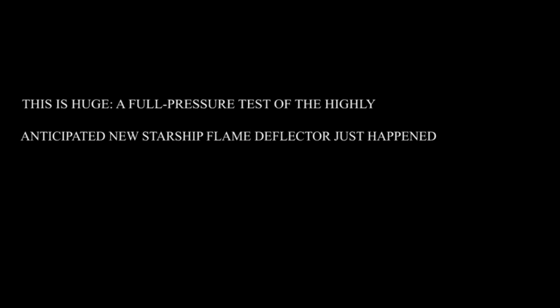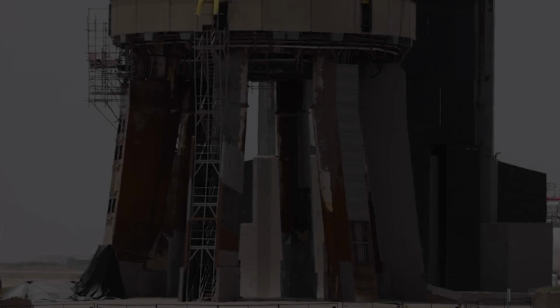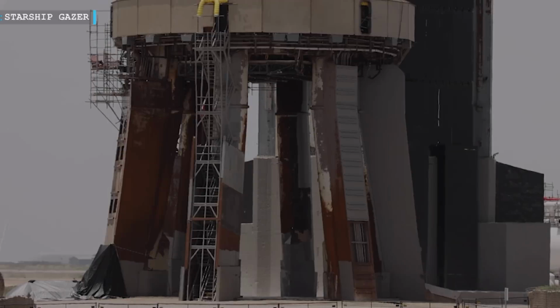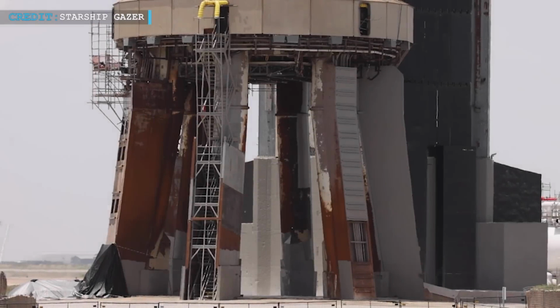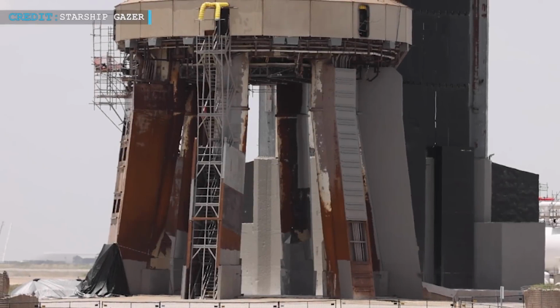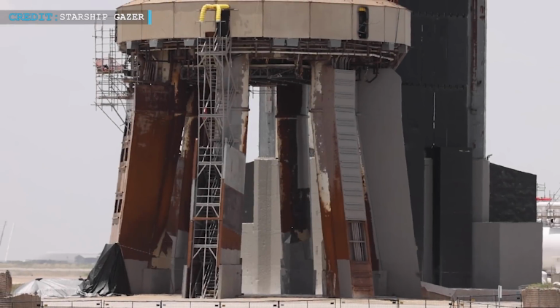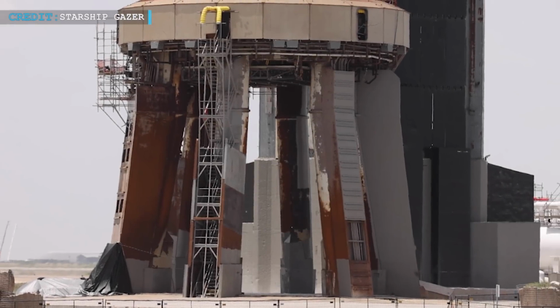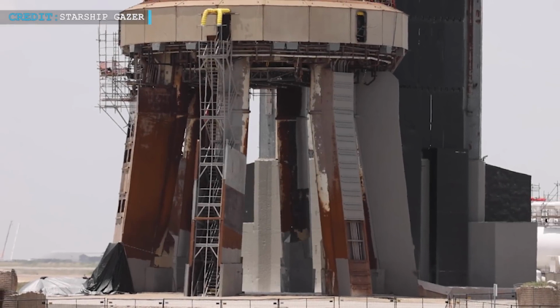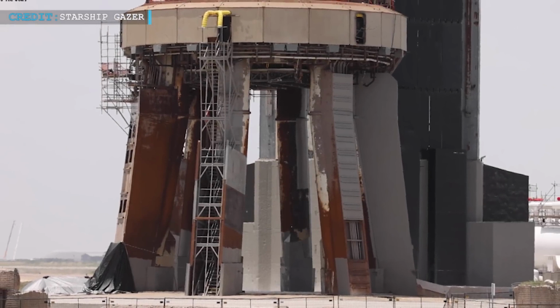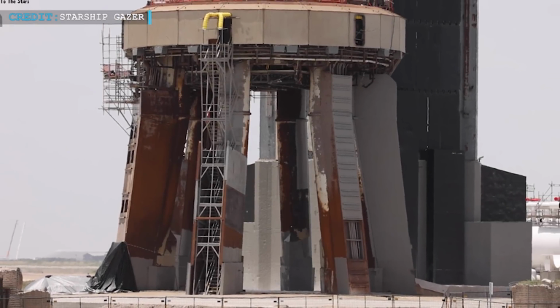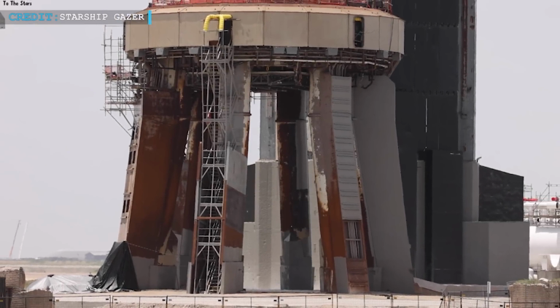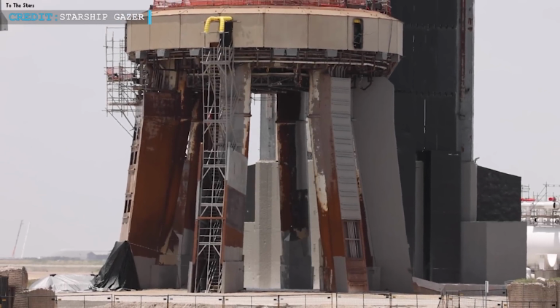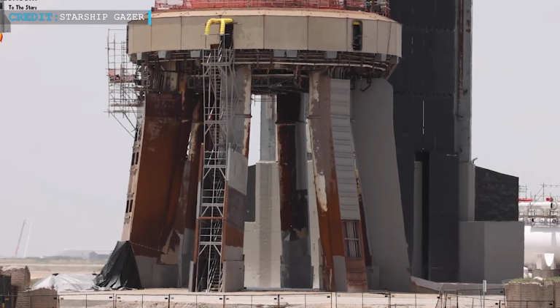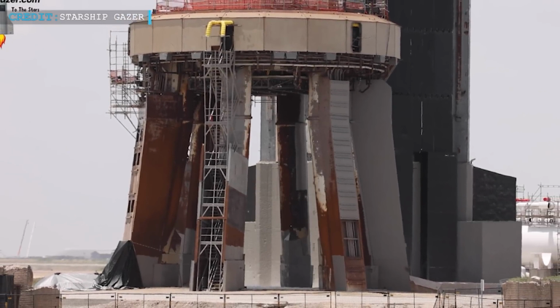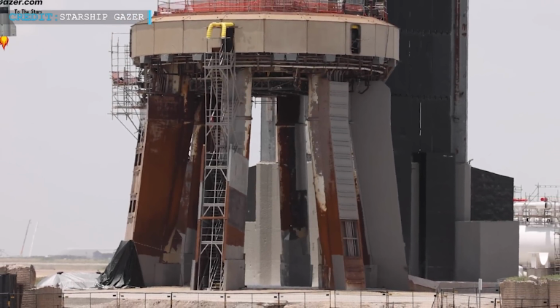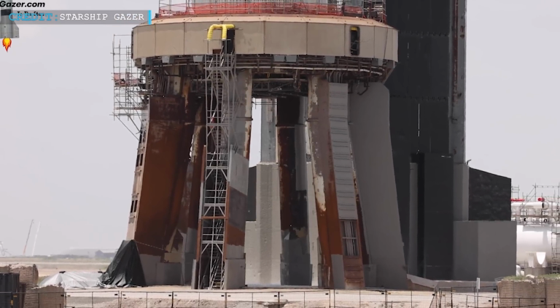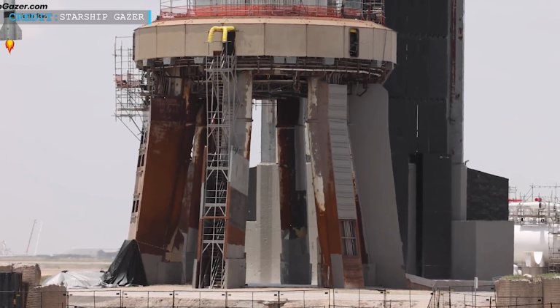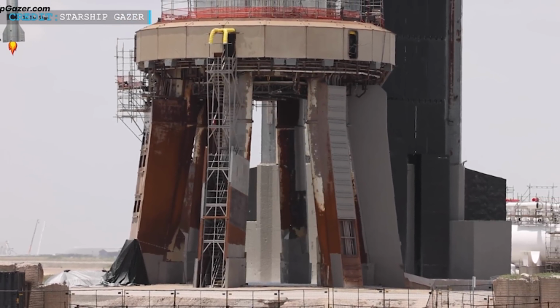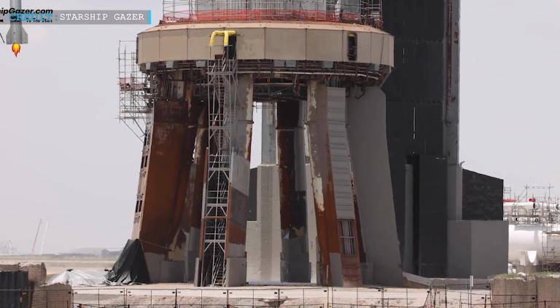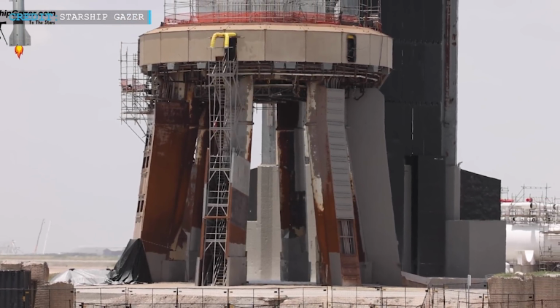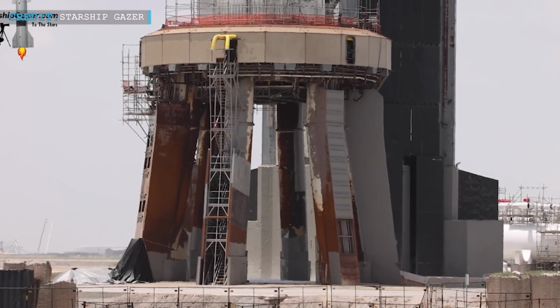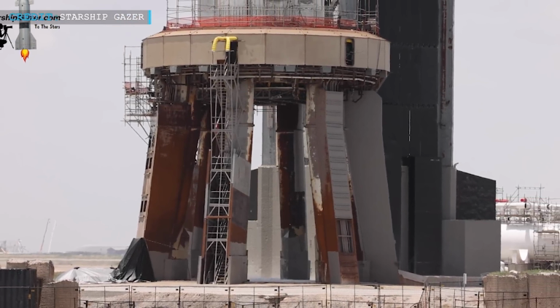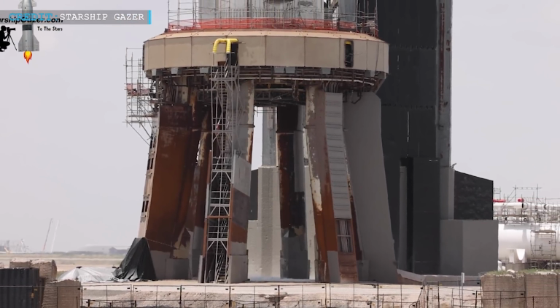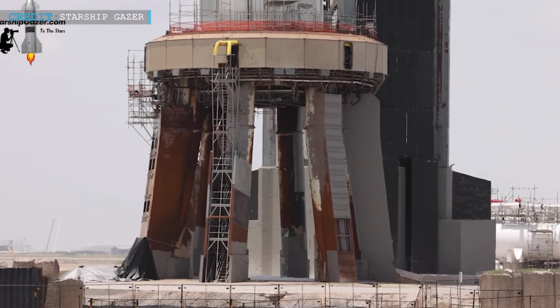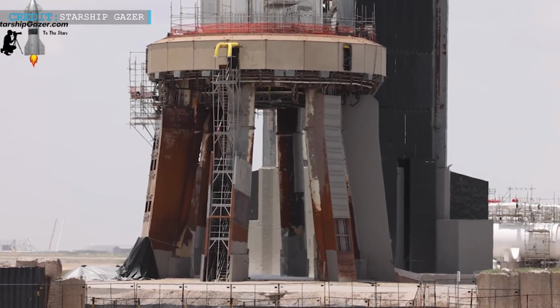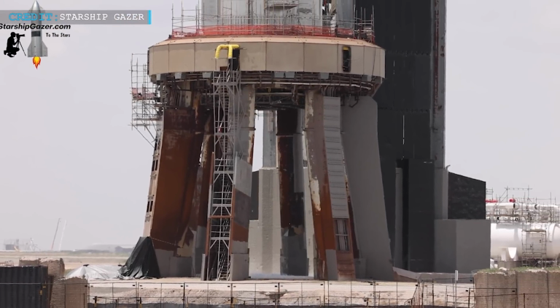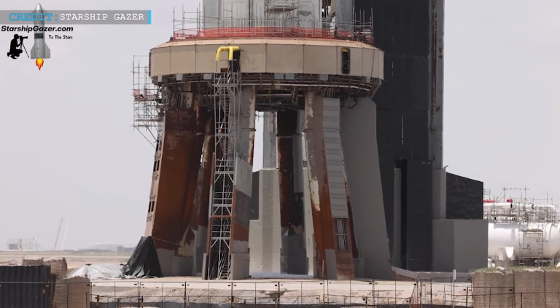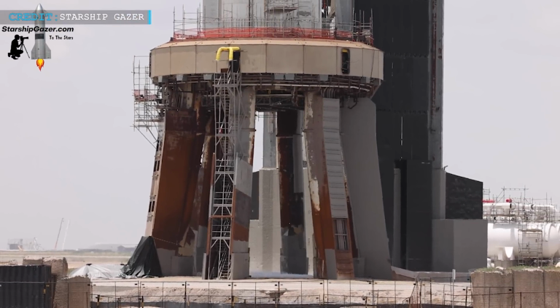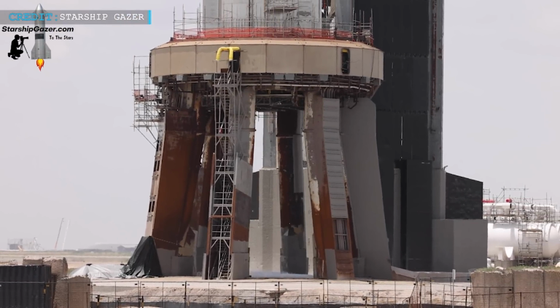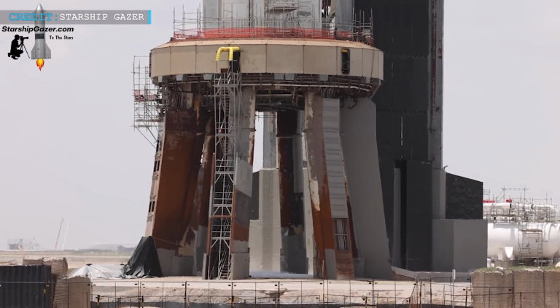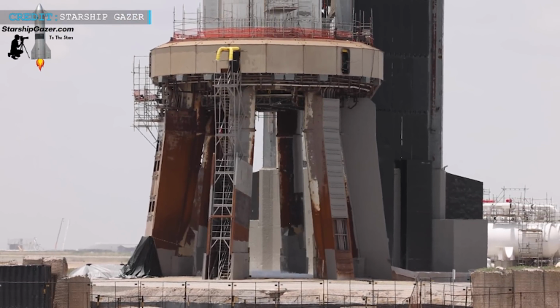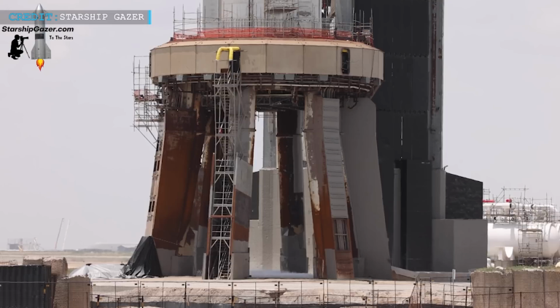Hello friends, welcome back to another episode by Engineering Today and hope you're all having a great time. Huge news, fresh from Starbase.